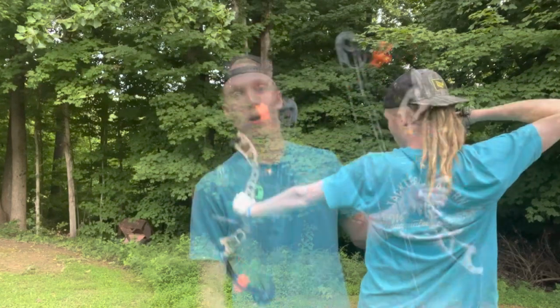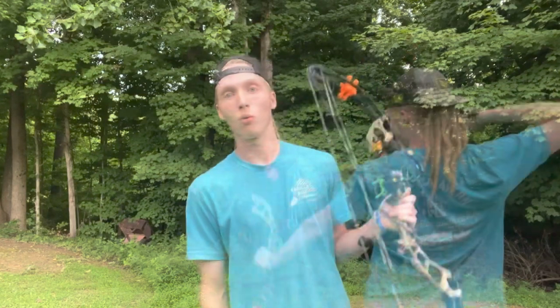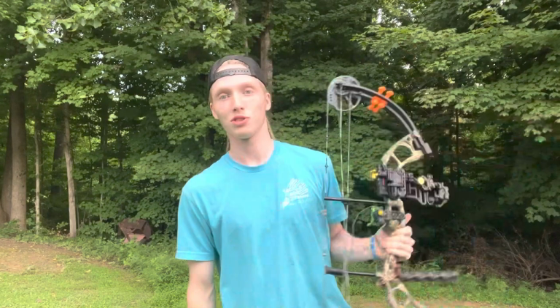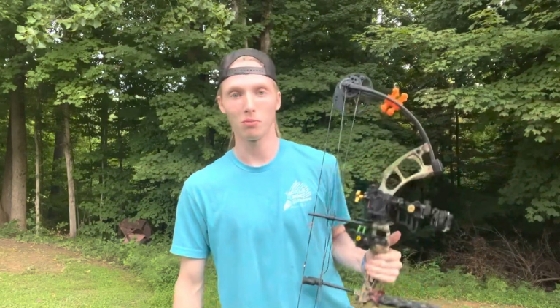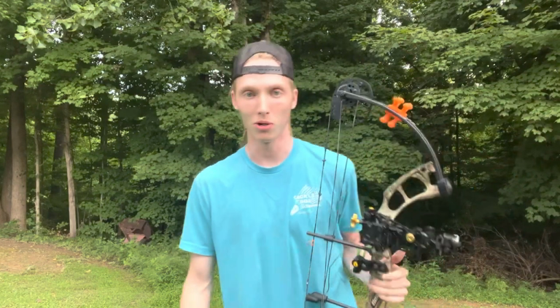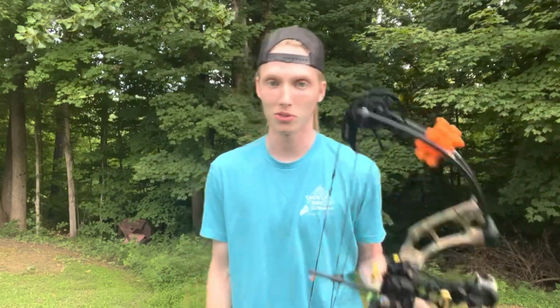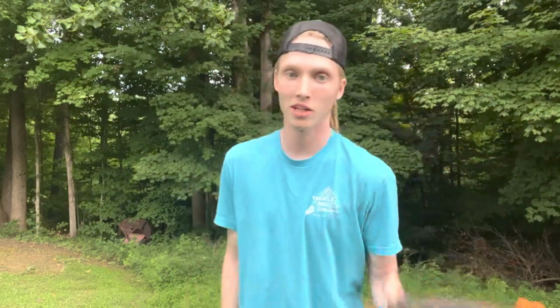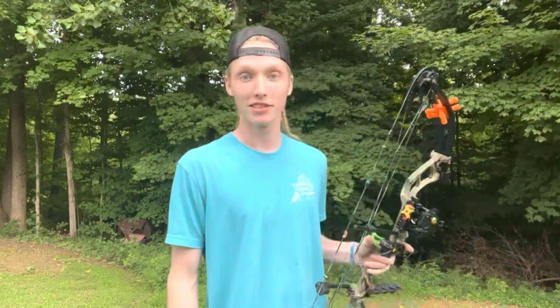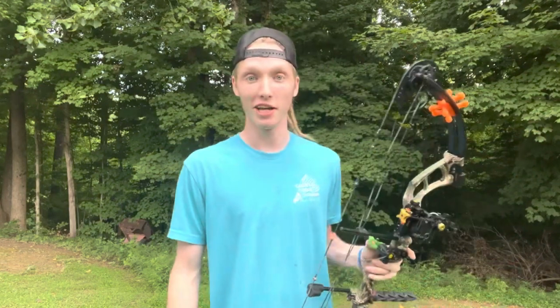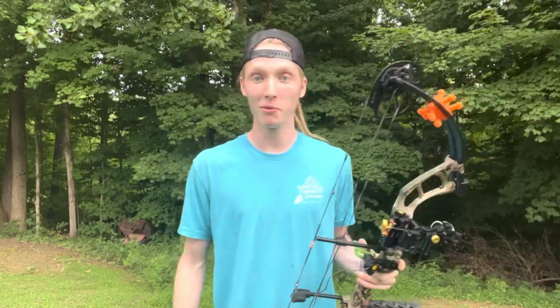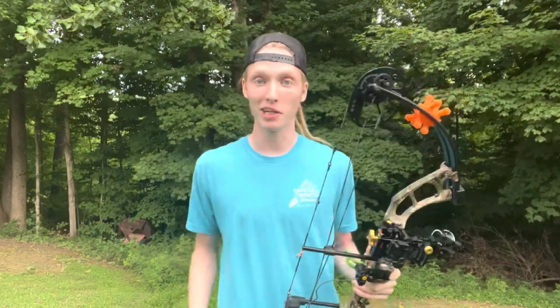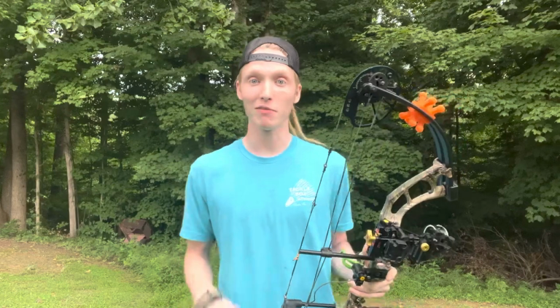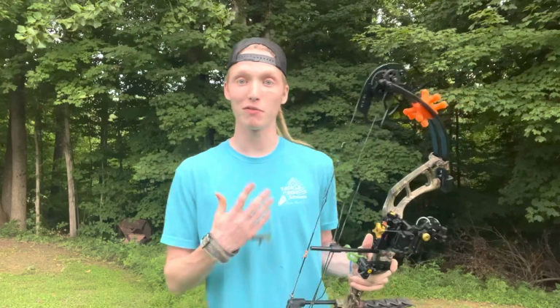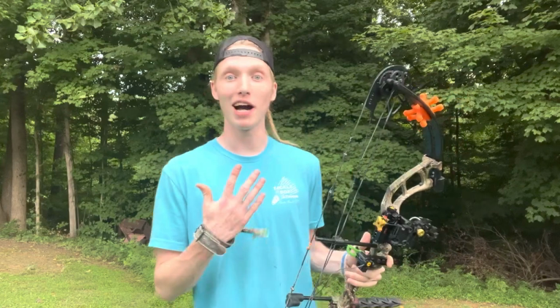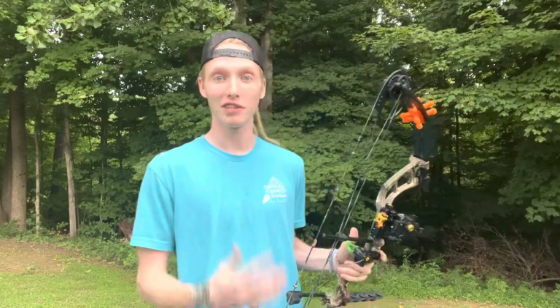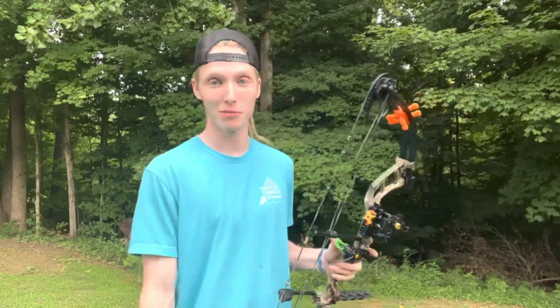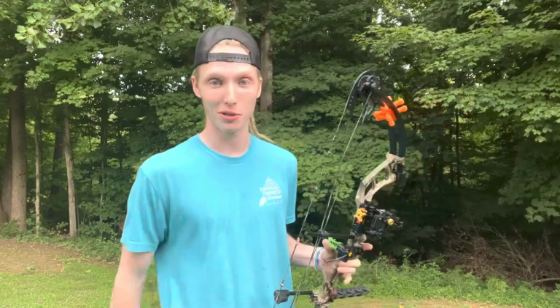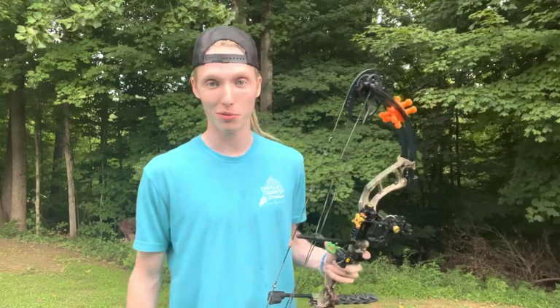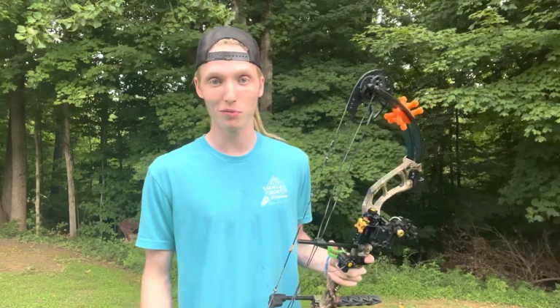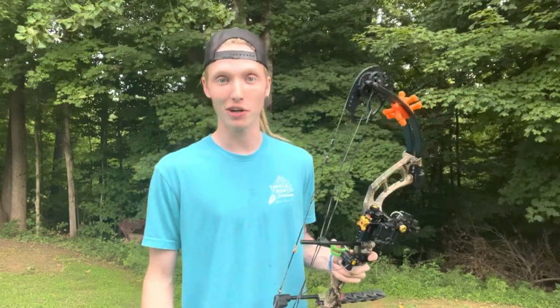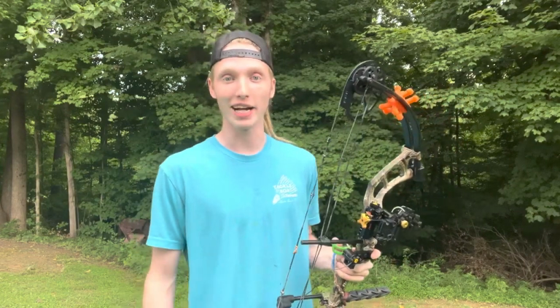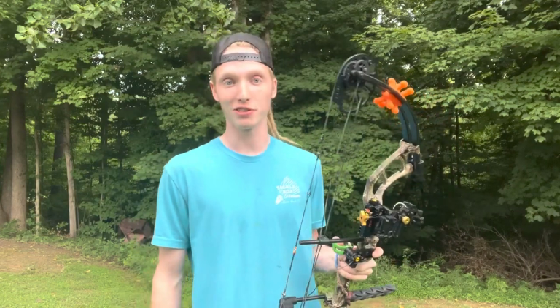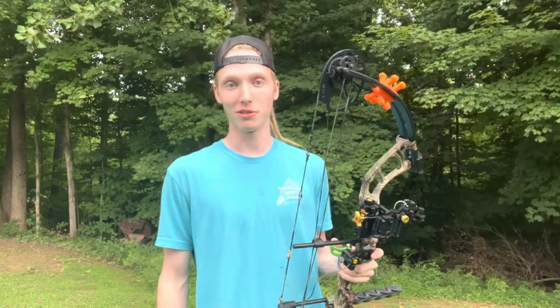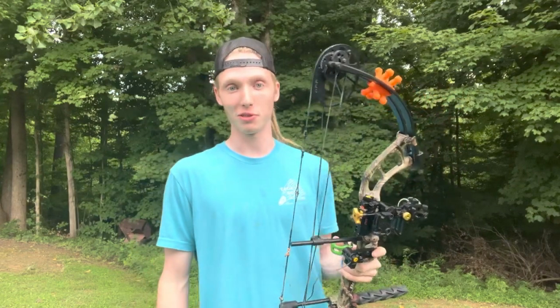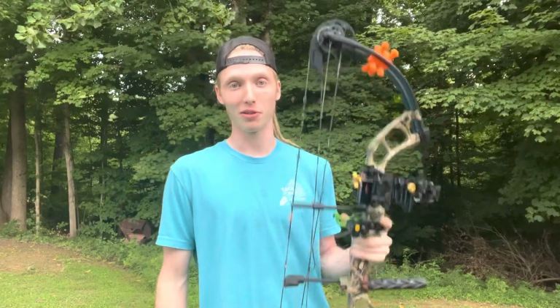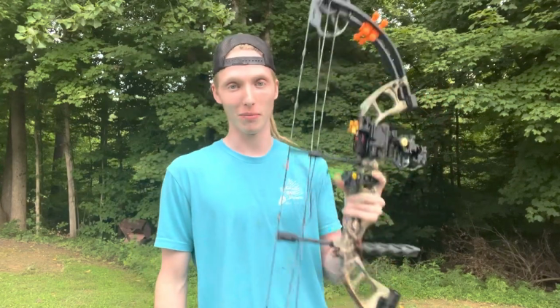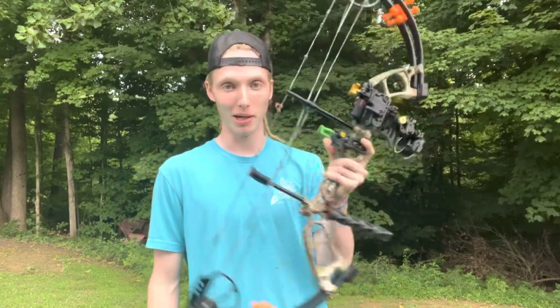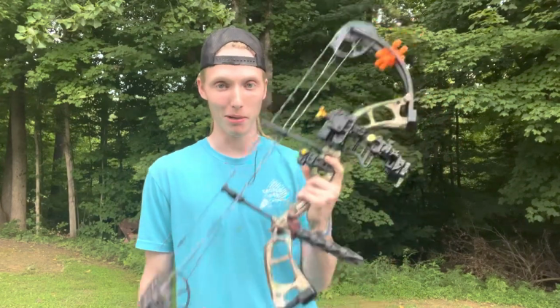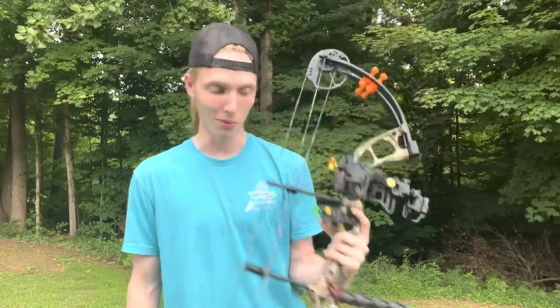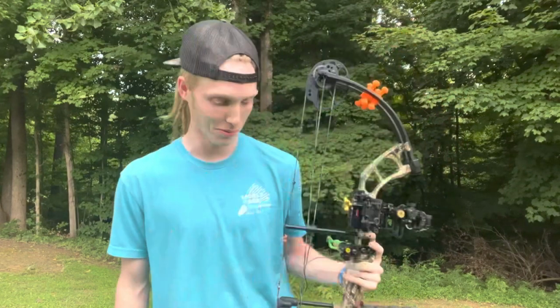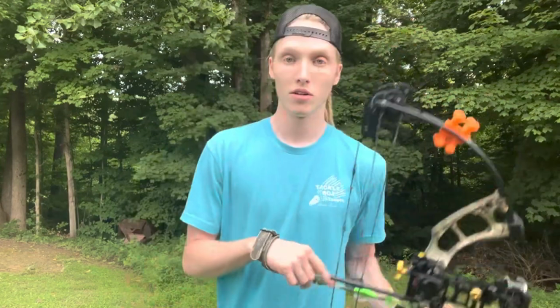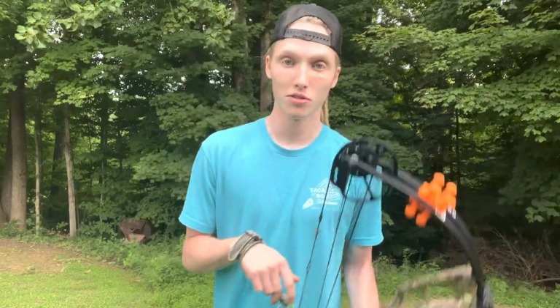What's up bros, today we're going to give you five tips to improve your accuracy with your compound bow.